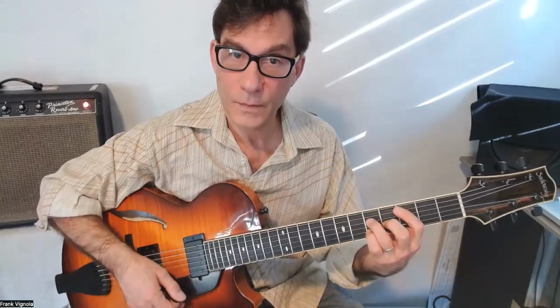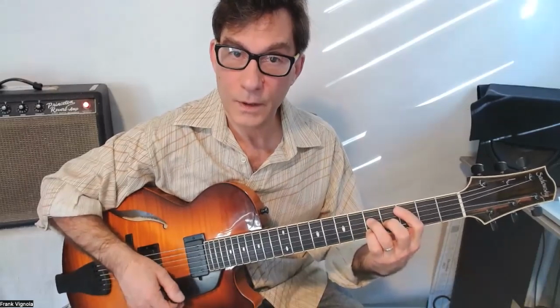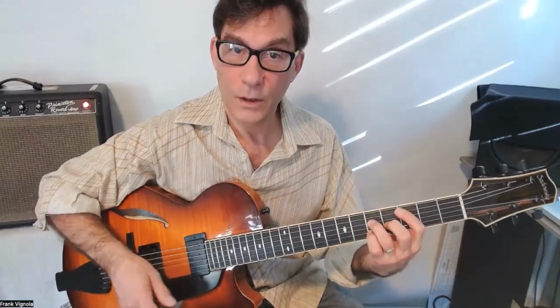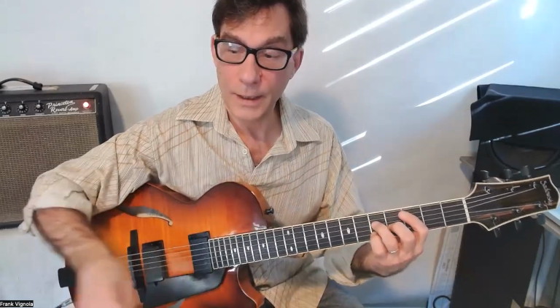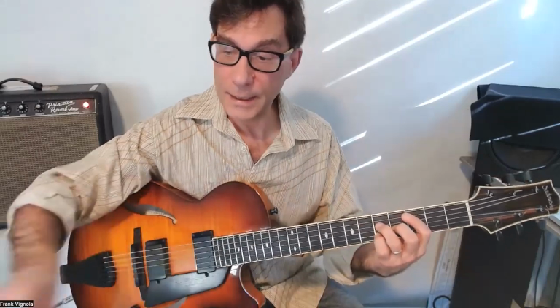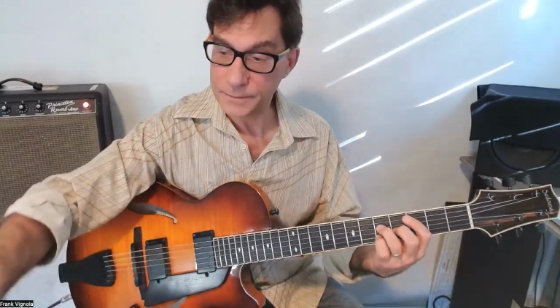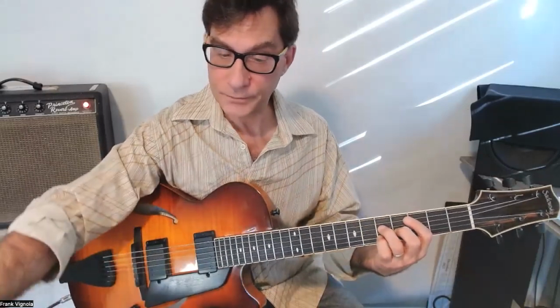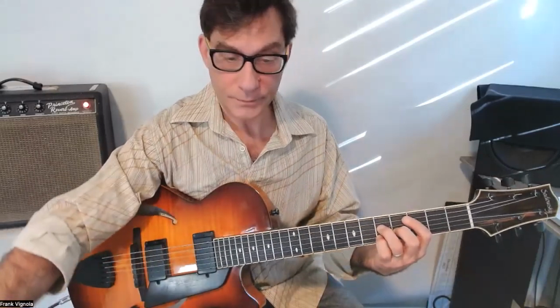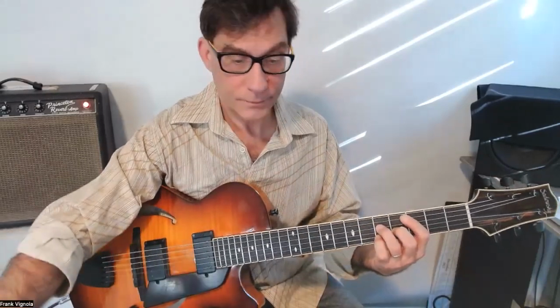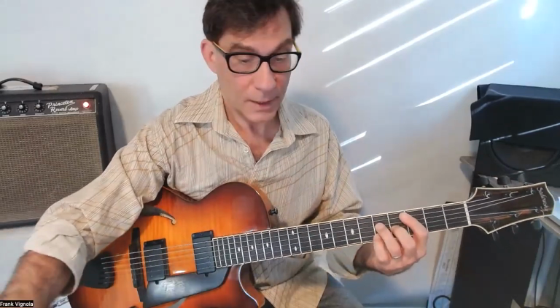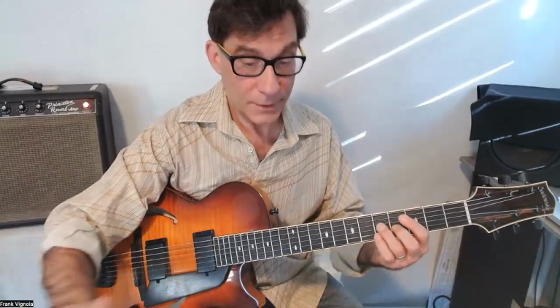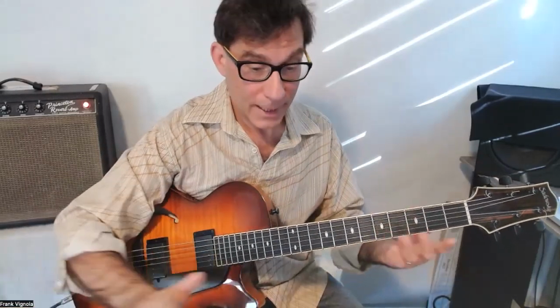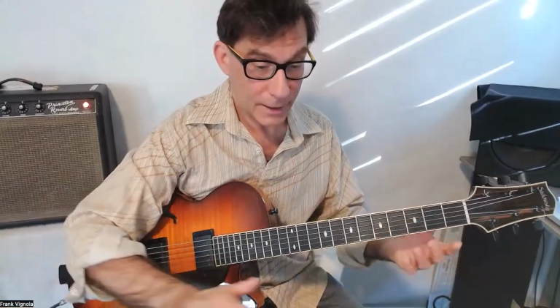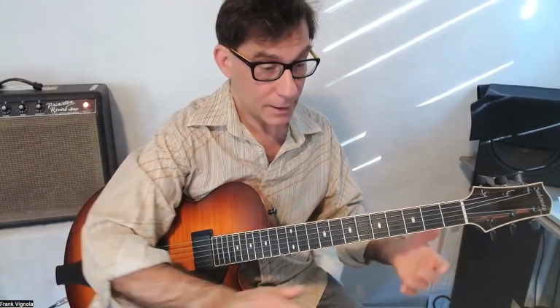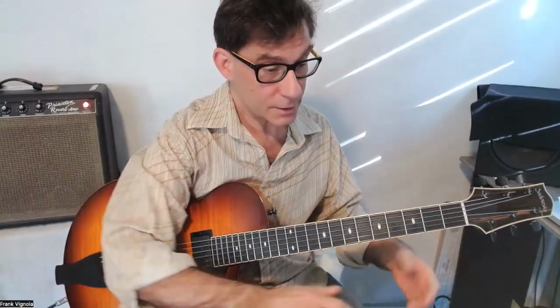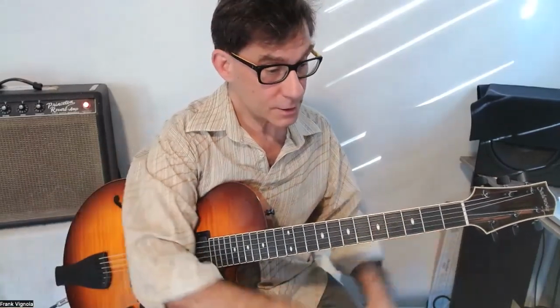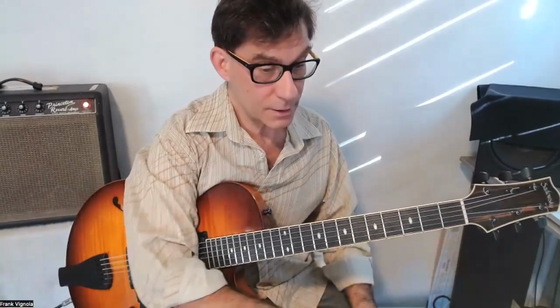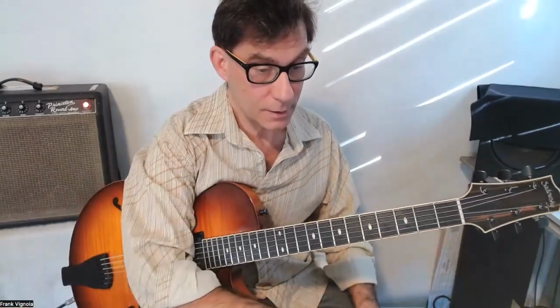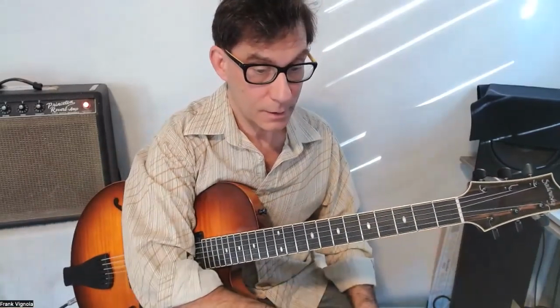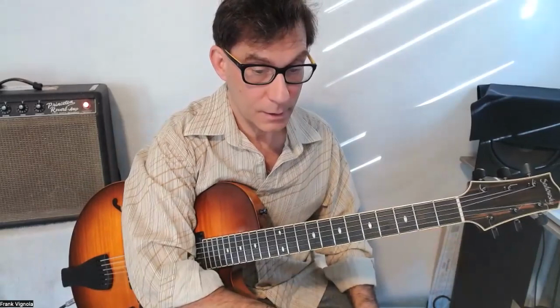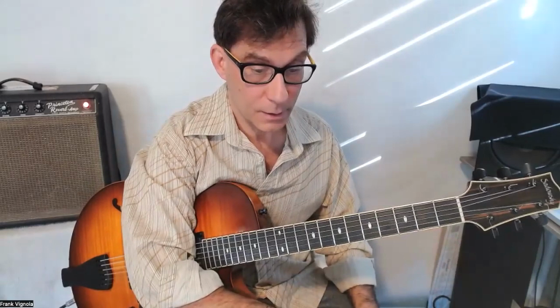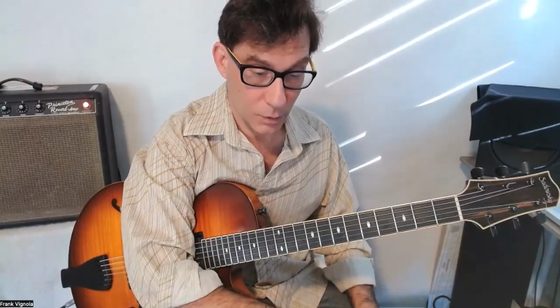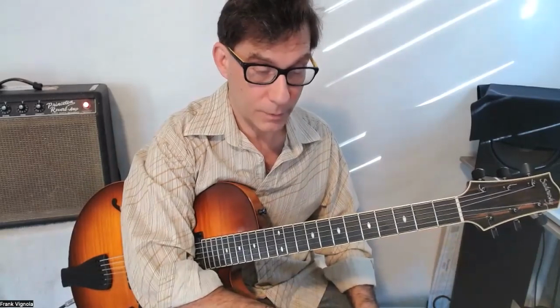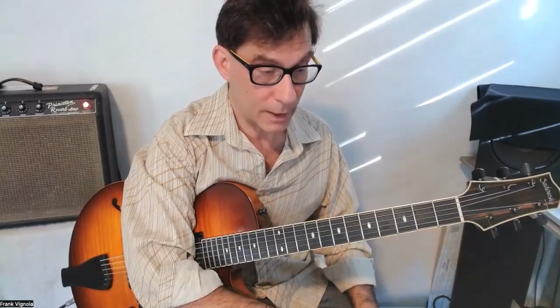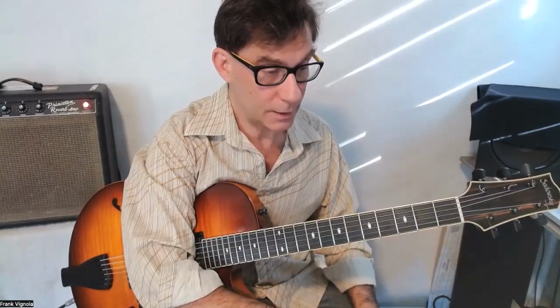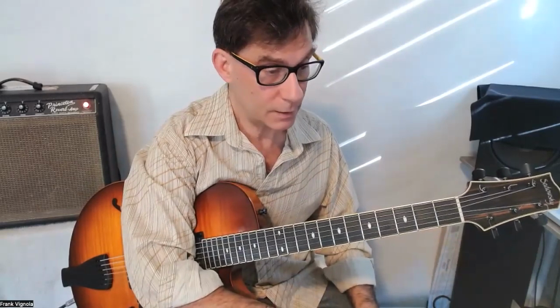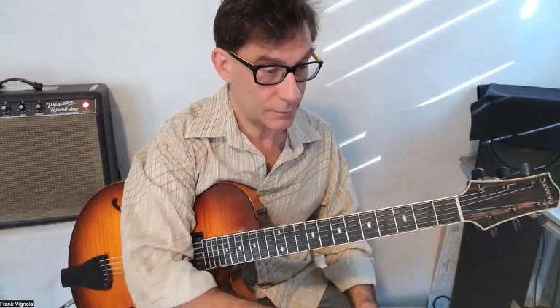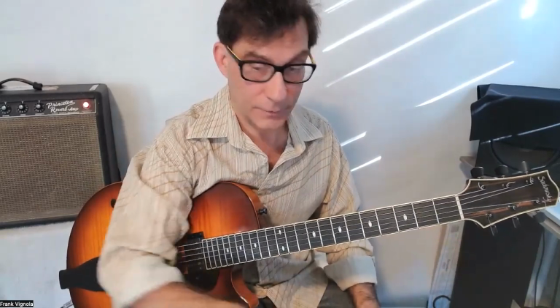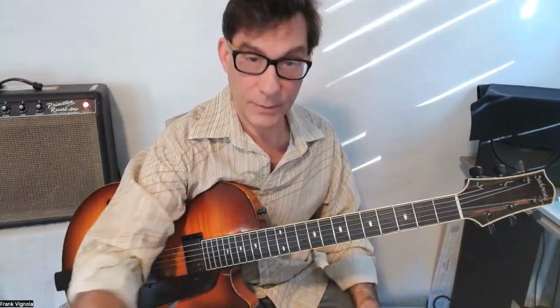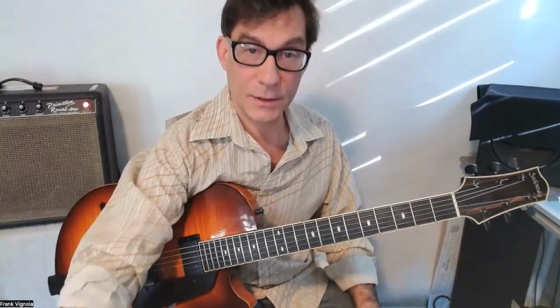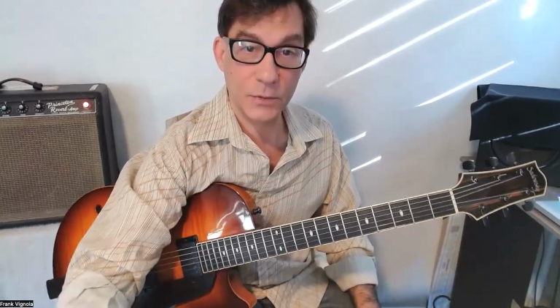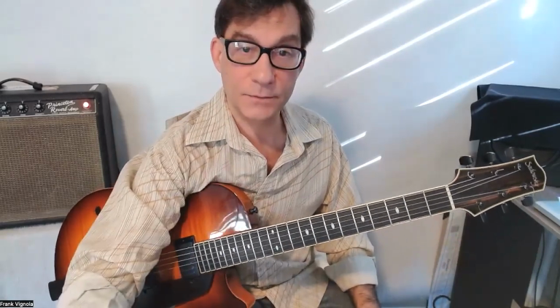All right, that is the chord melody for Fly Me to the Moon.